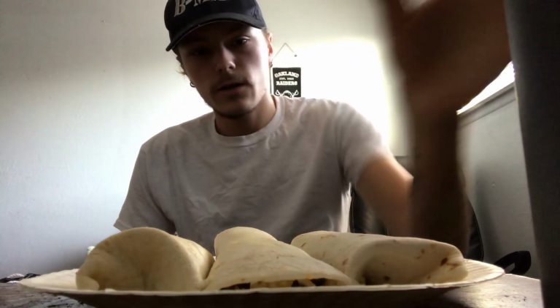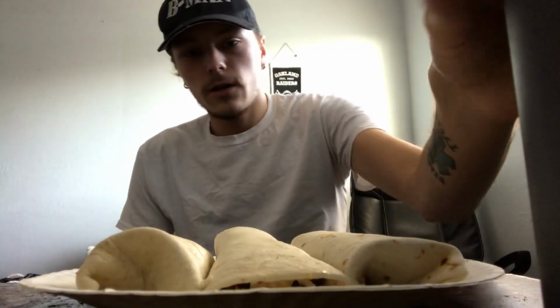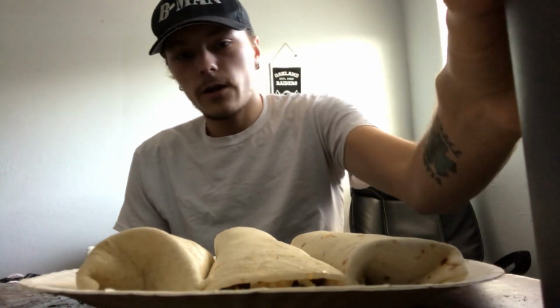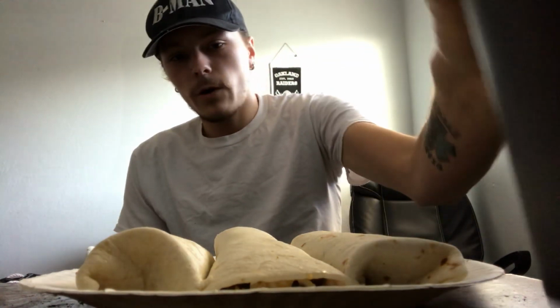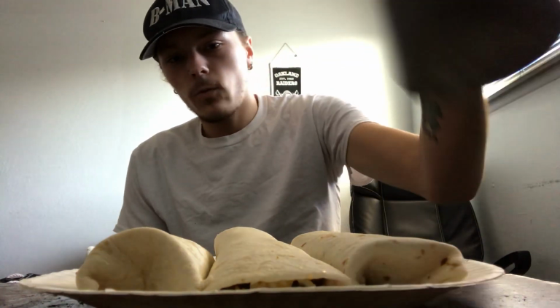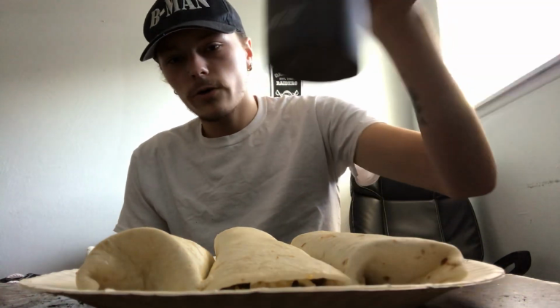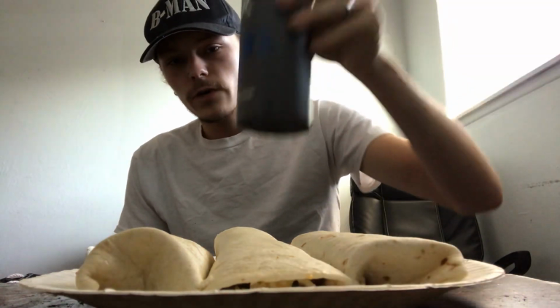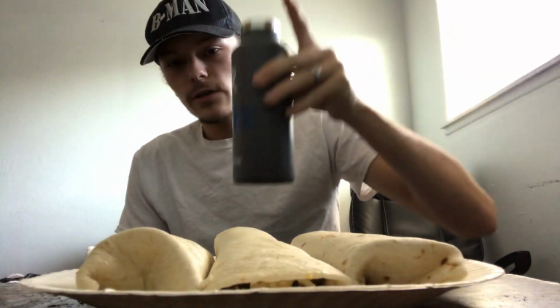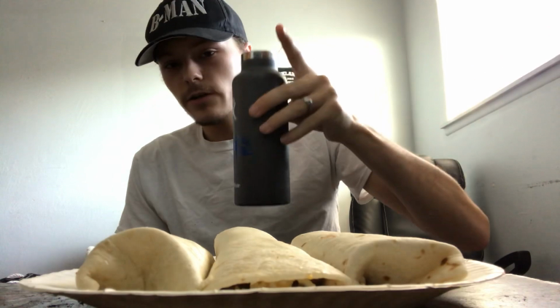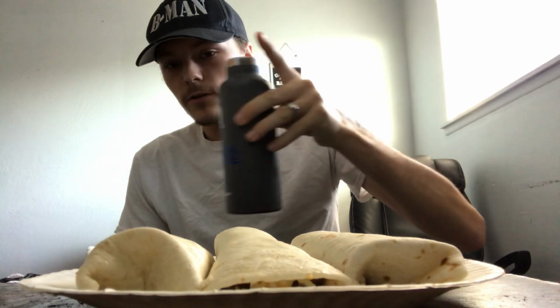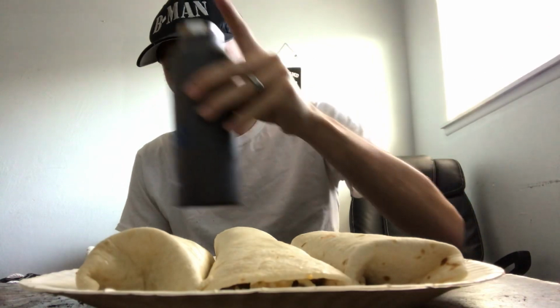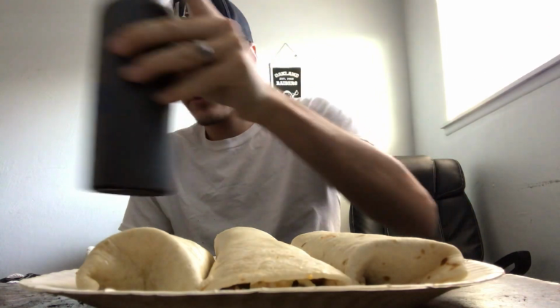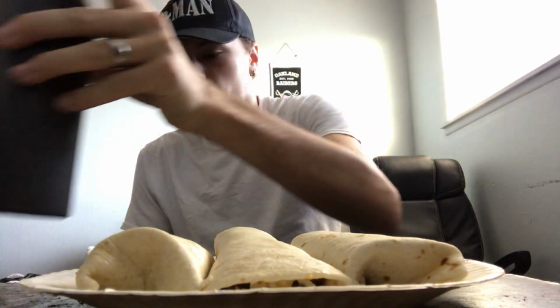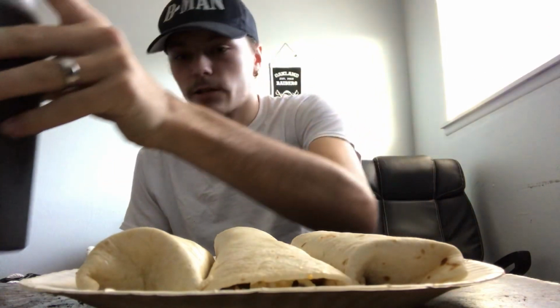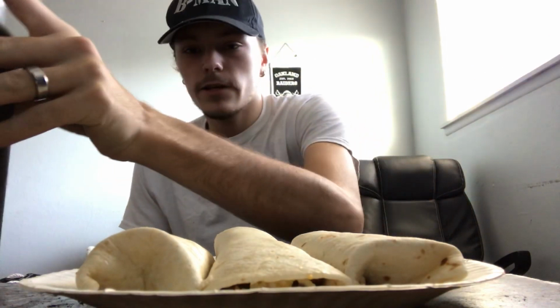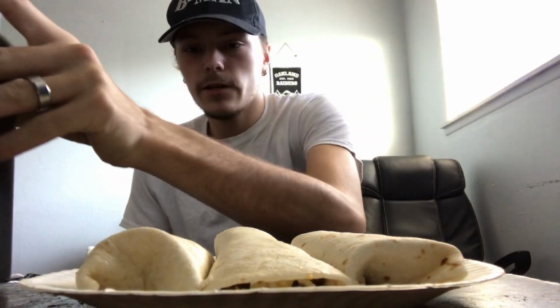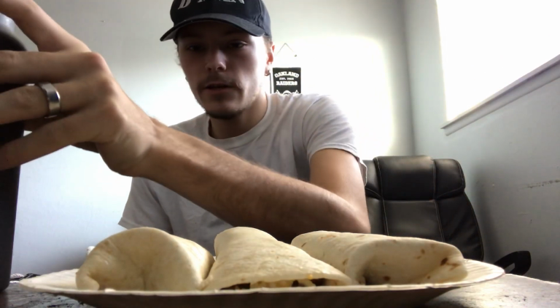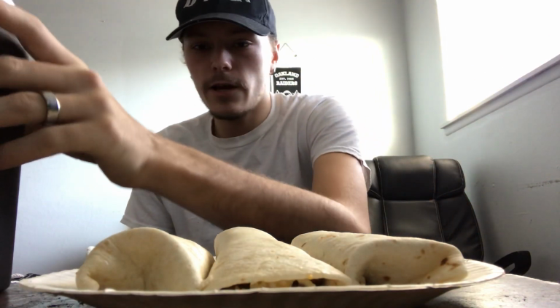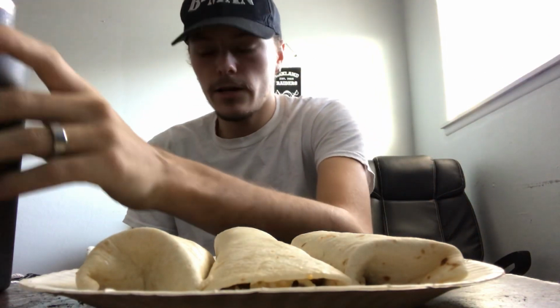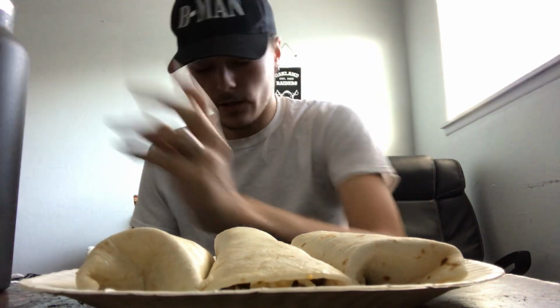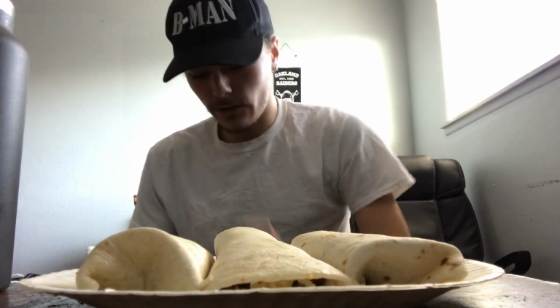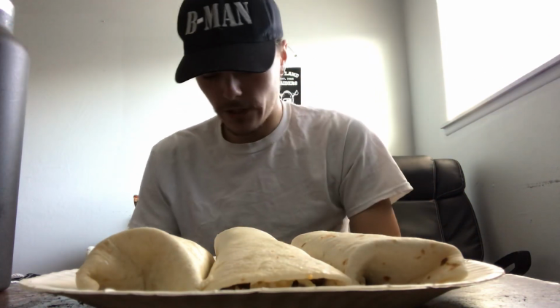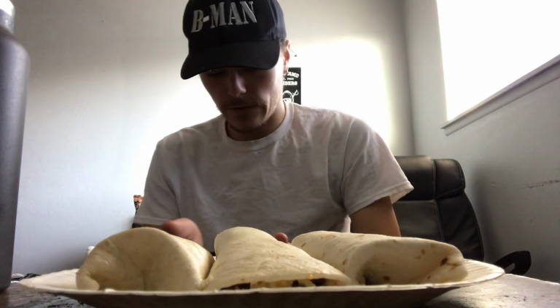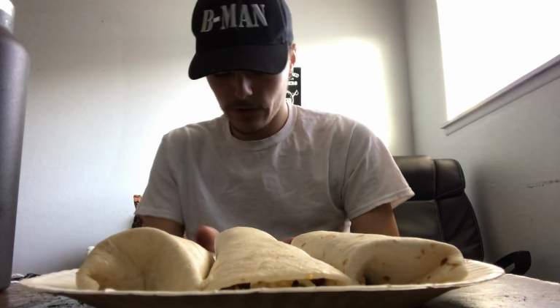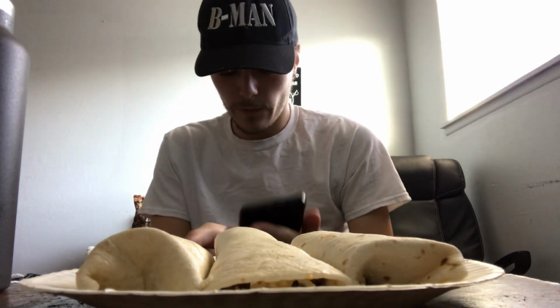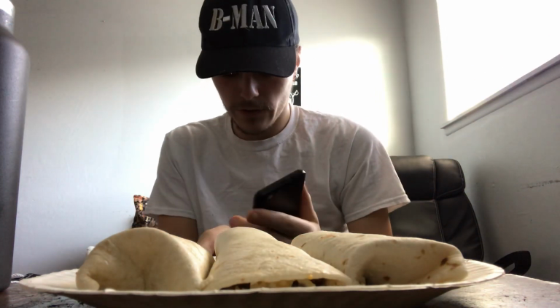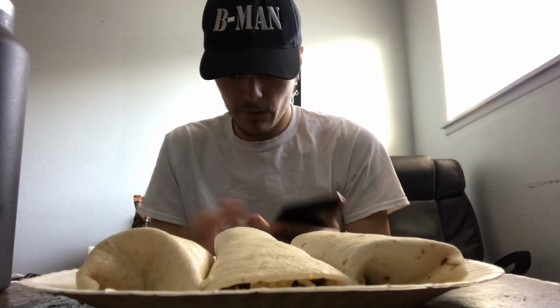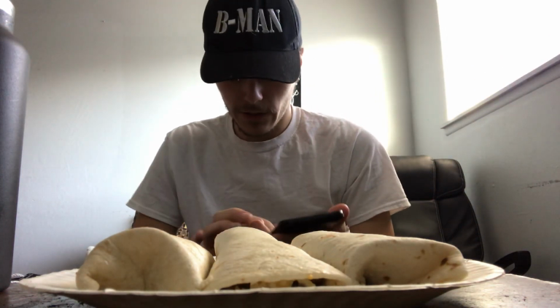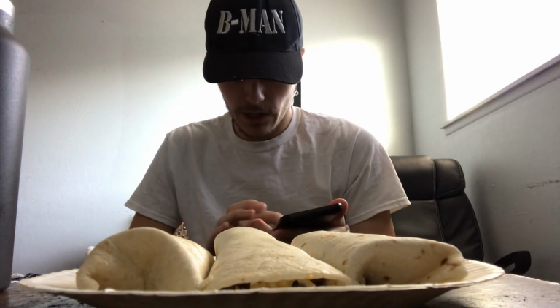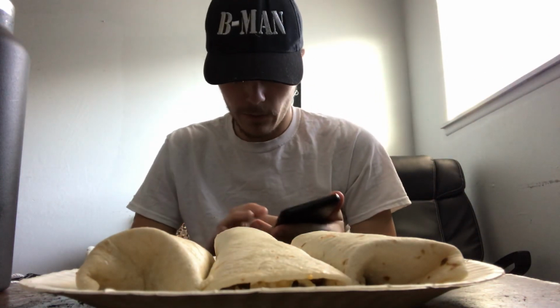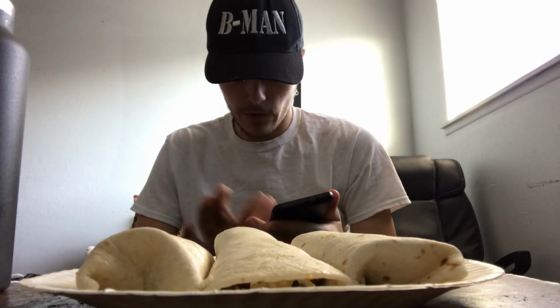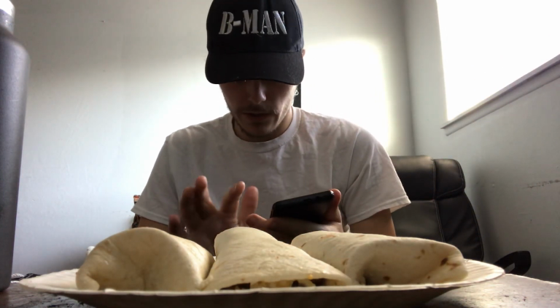I've got my water right here, because water is key in any eating challenge. So let me just get my timer ready.